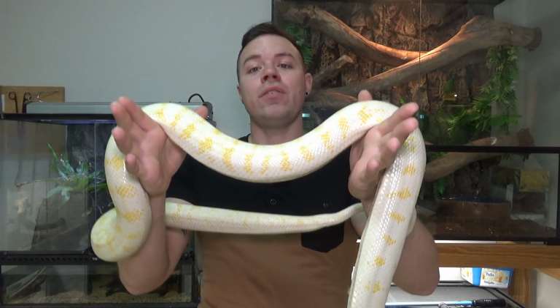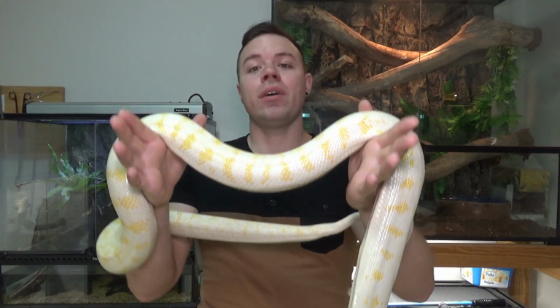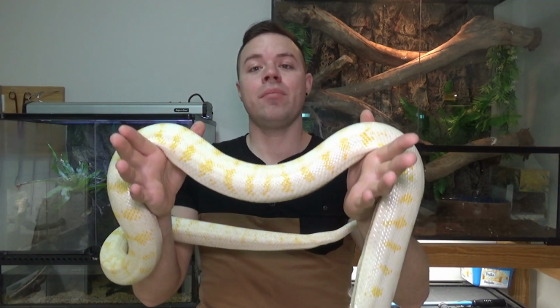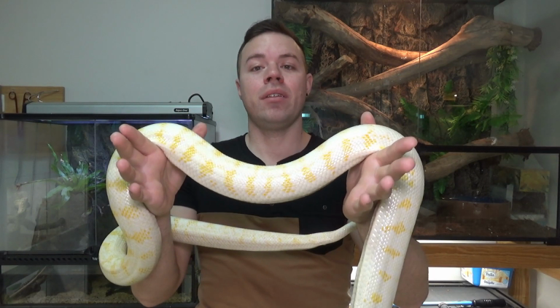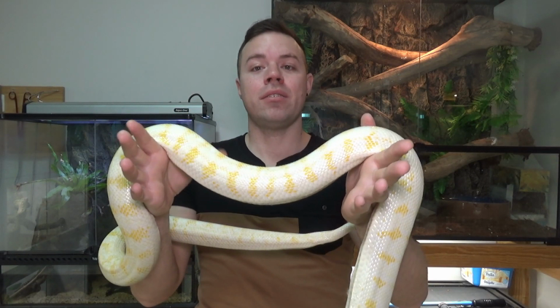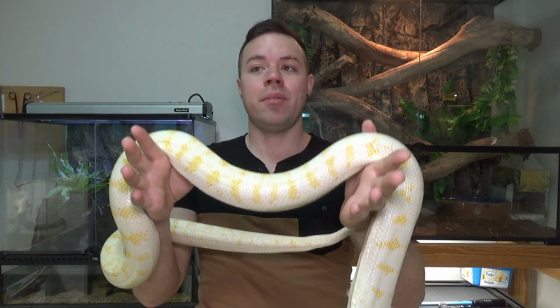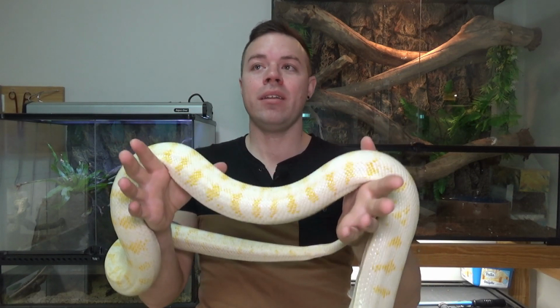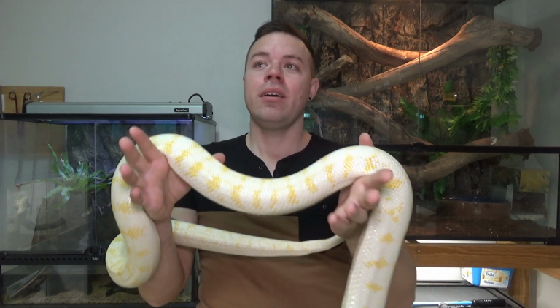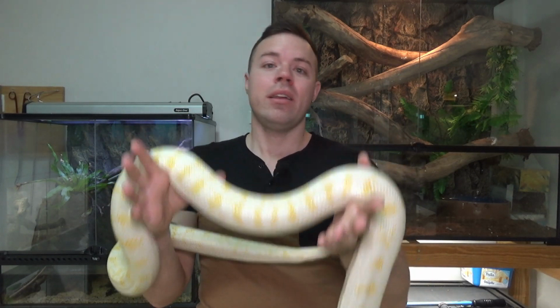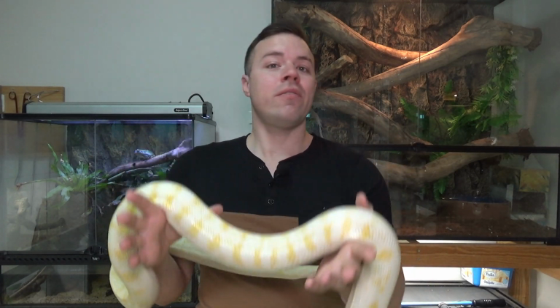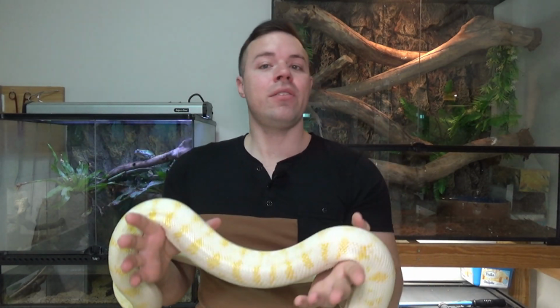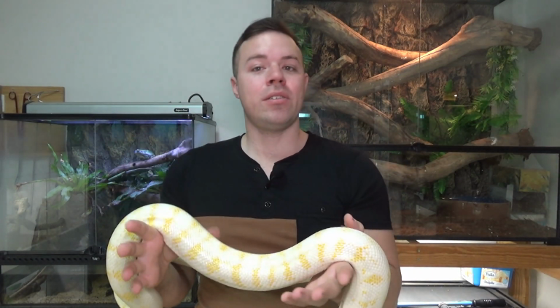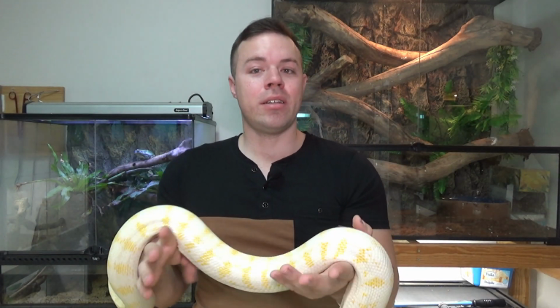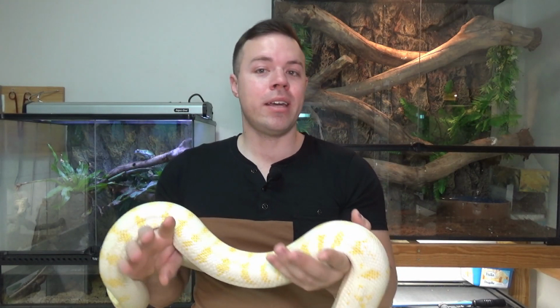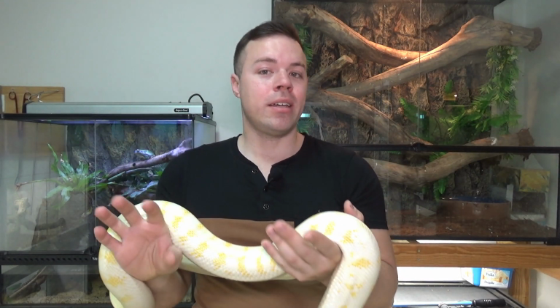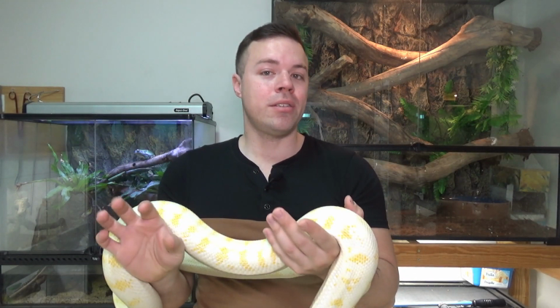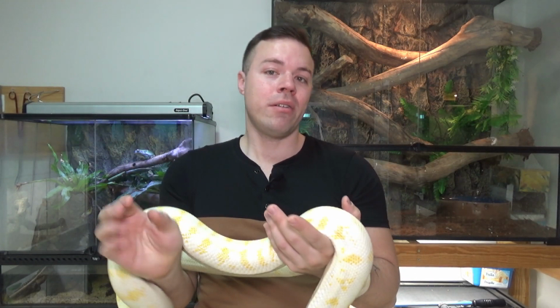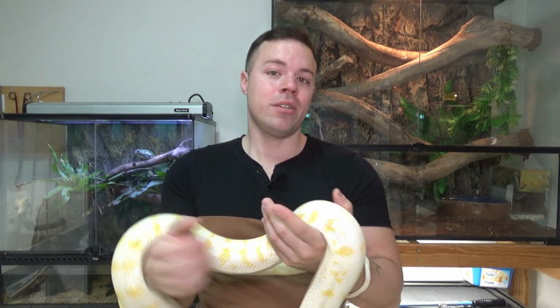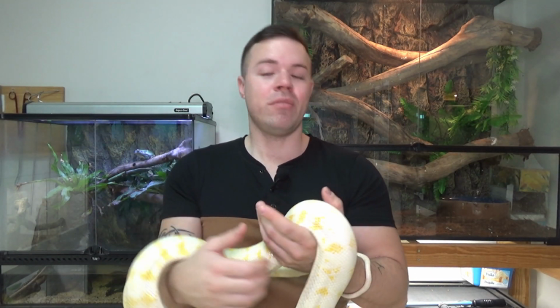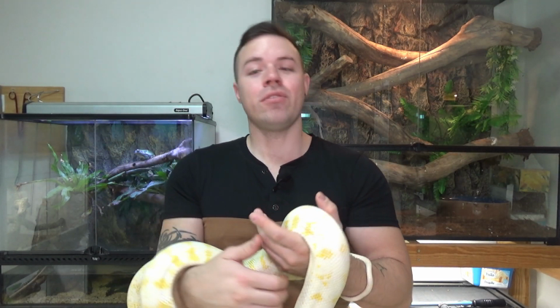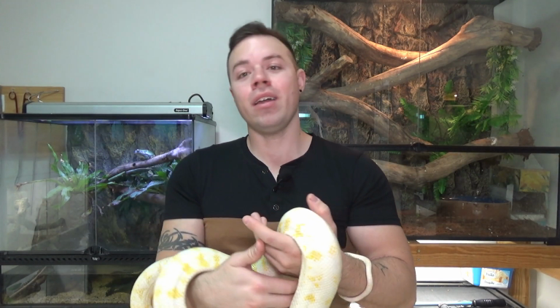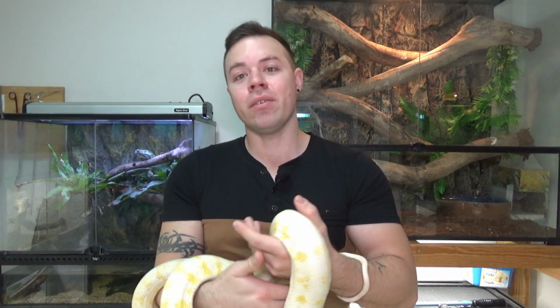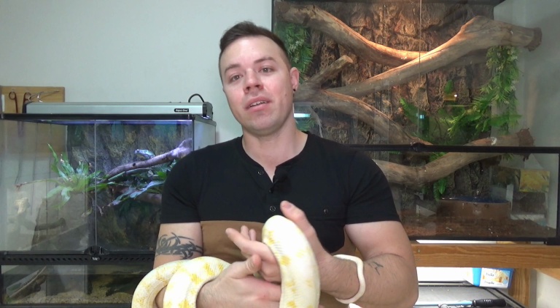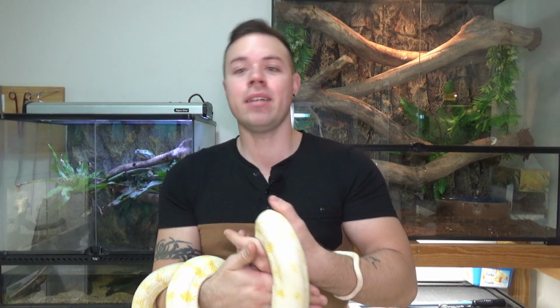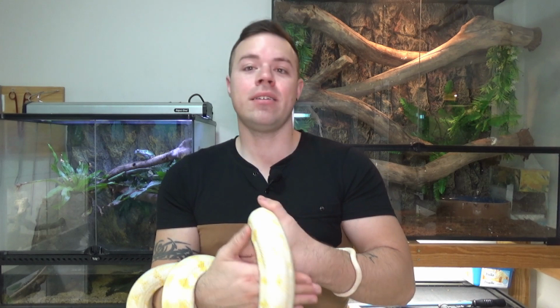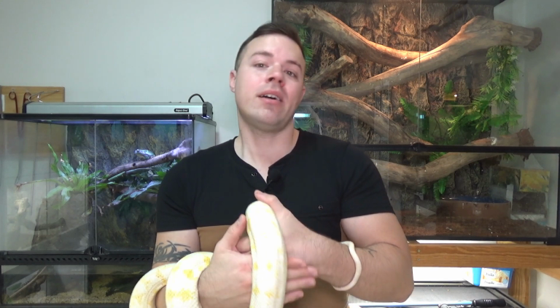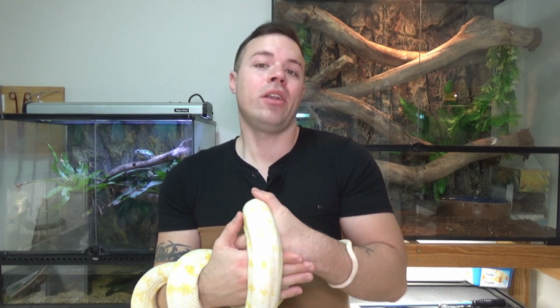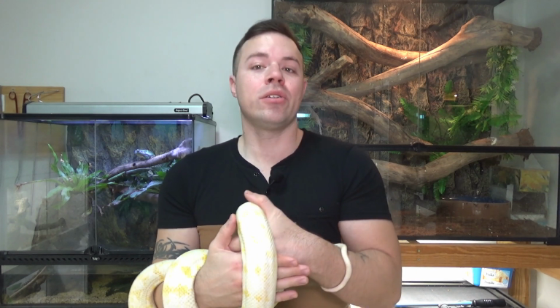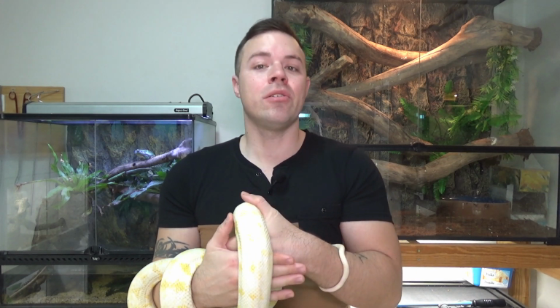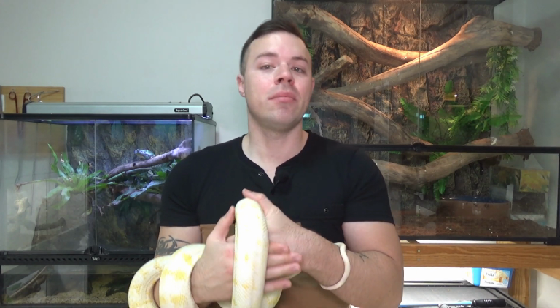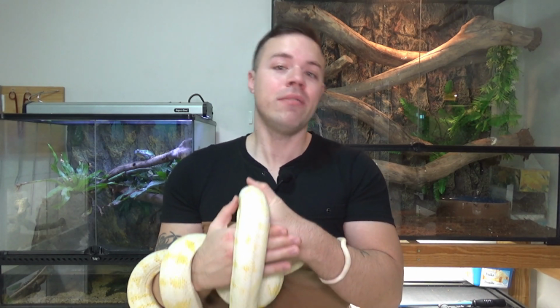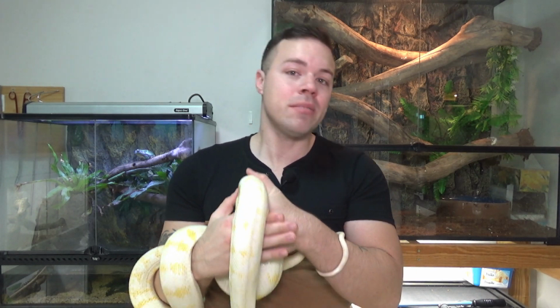If you want to keep one of these as a pet, there are a few things you need to take into consideration before getting one, as these are a long-term investment.